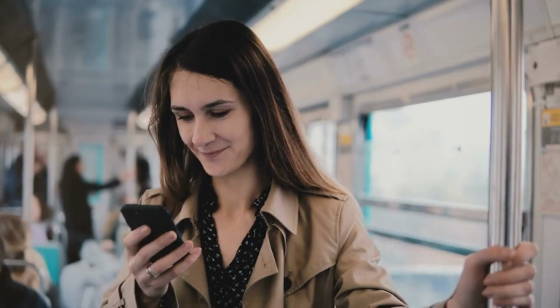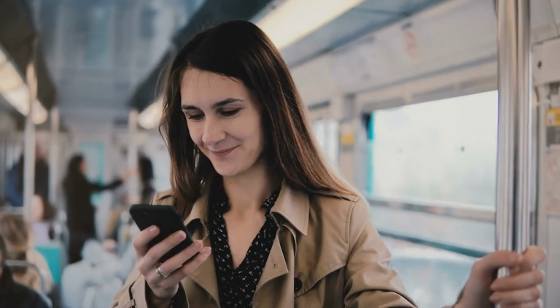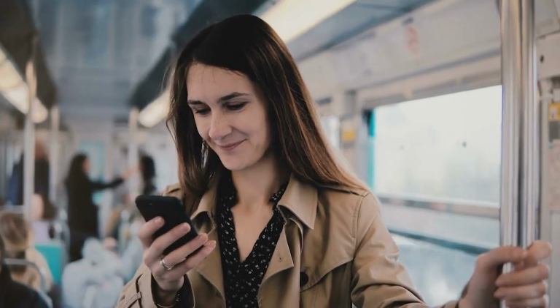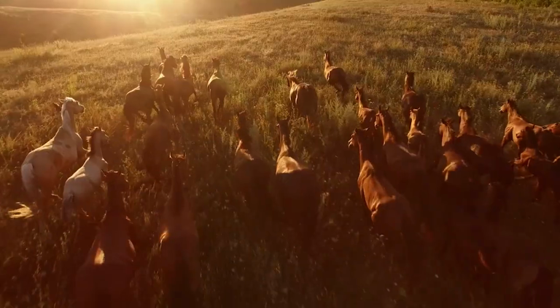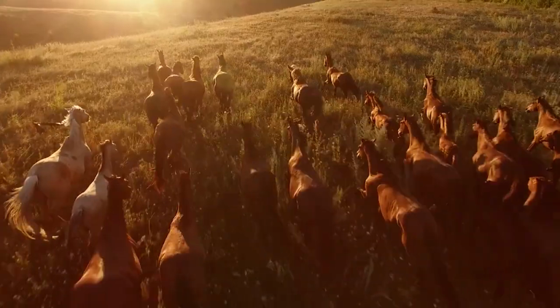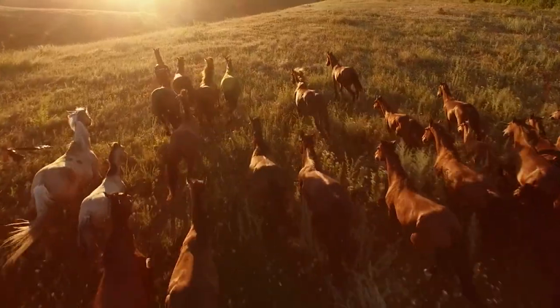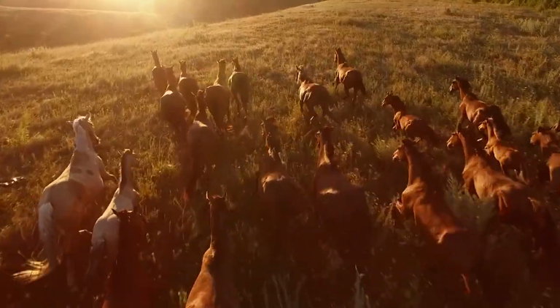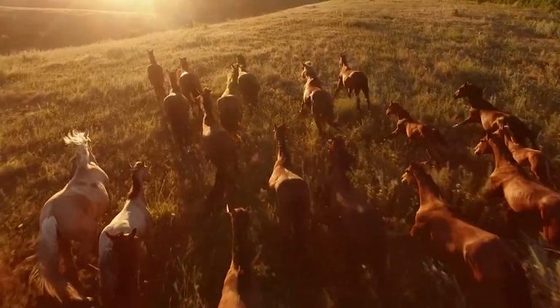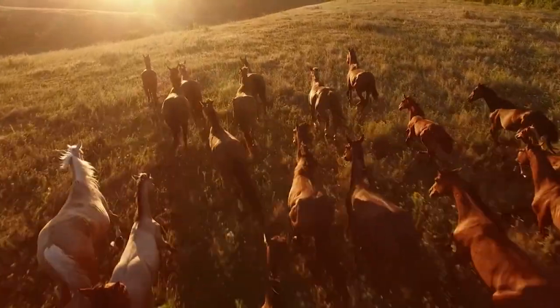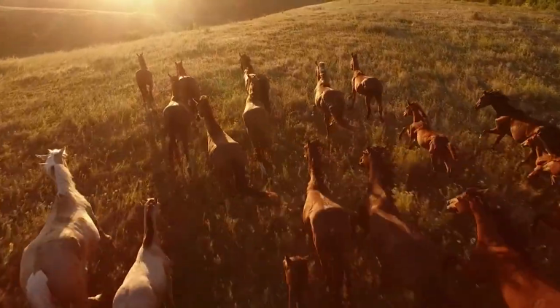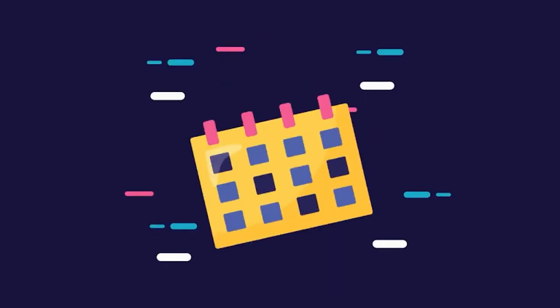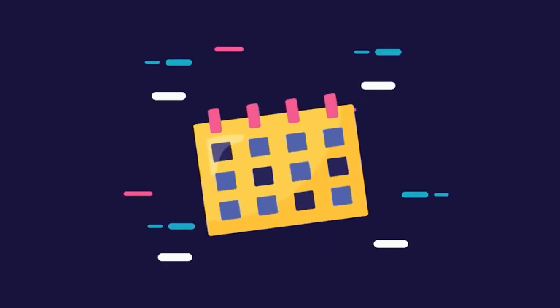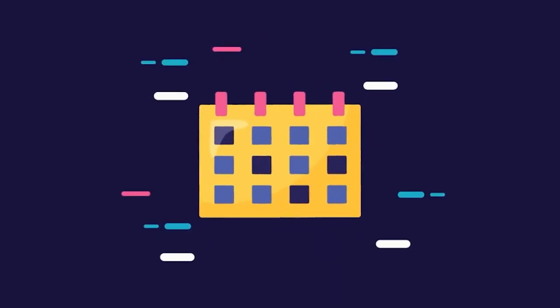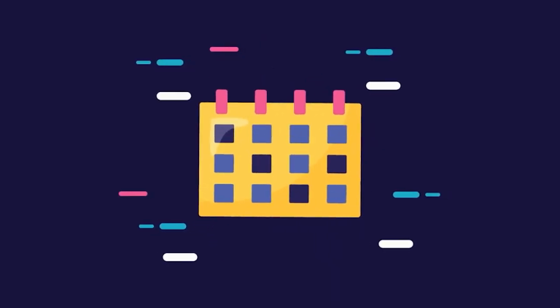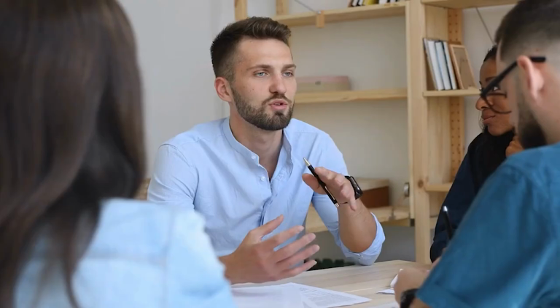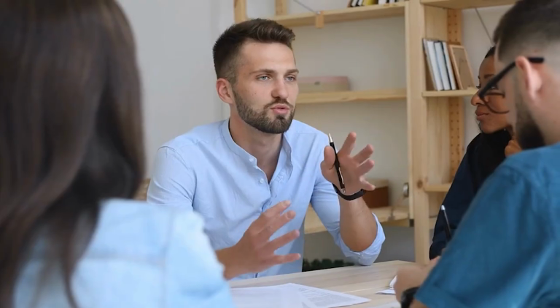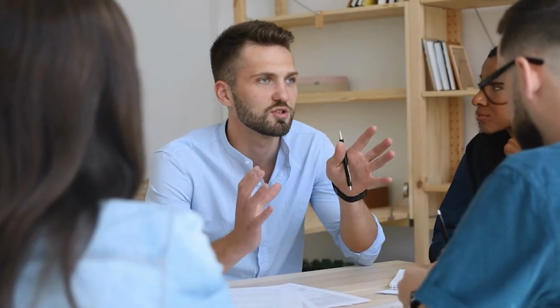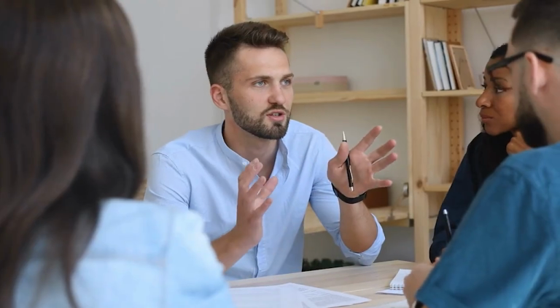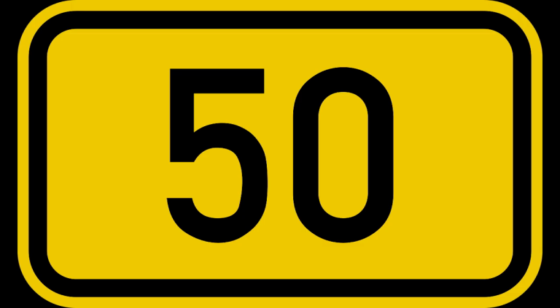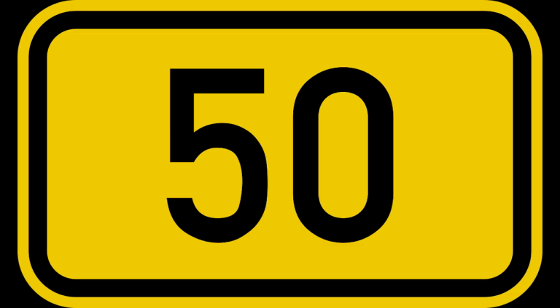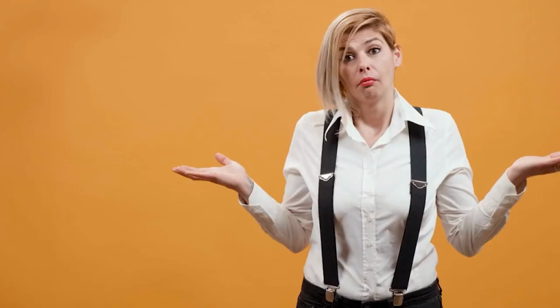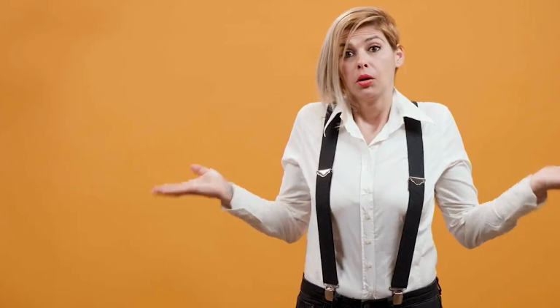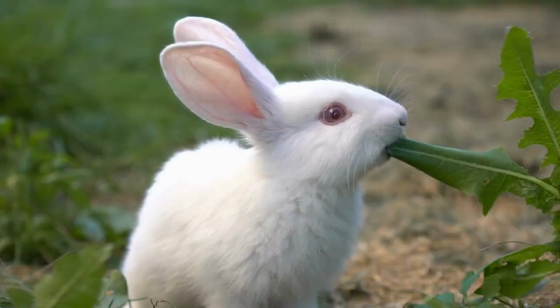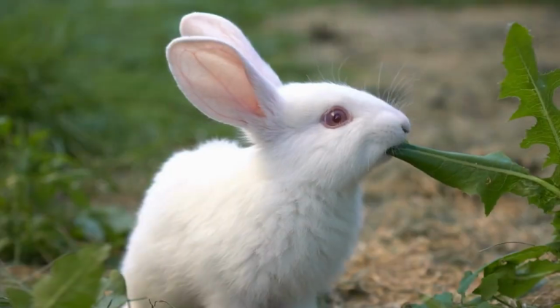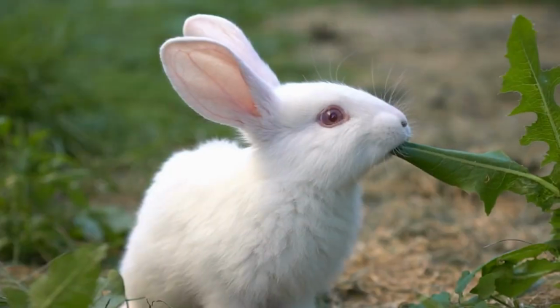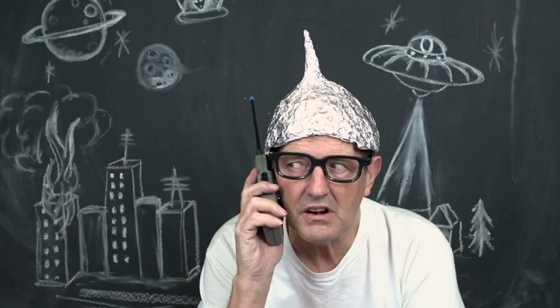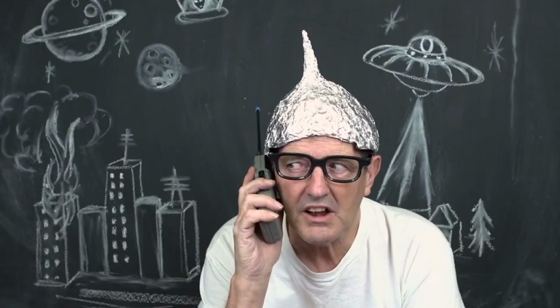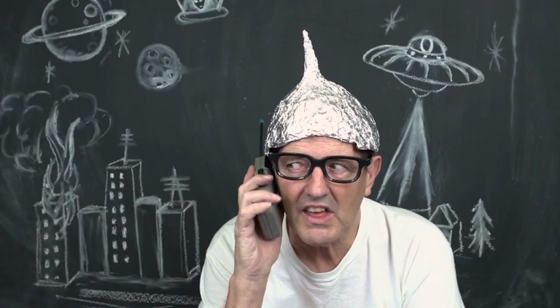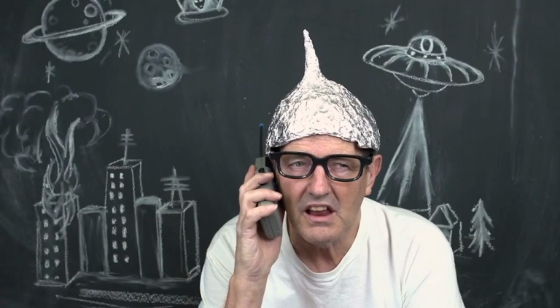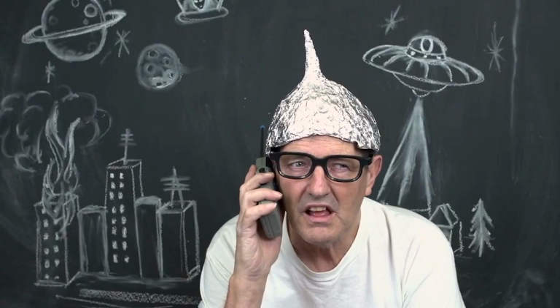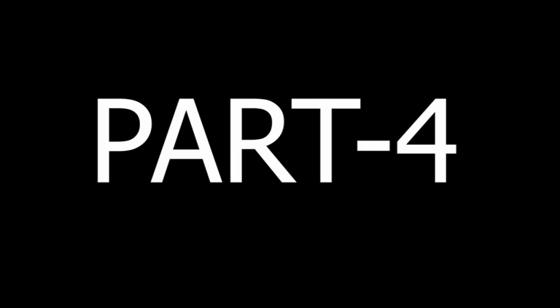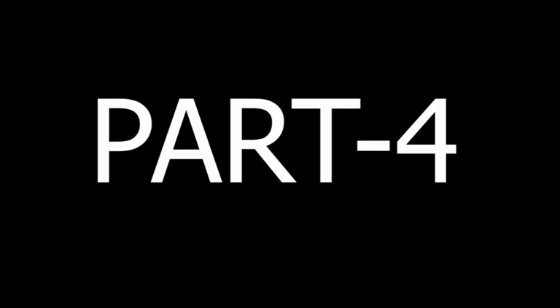Hello viewers, welcome to Animal World. In this video we are going to talk about 50 Unusual Animals You Must See Before You Die, Part 4.